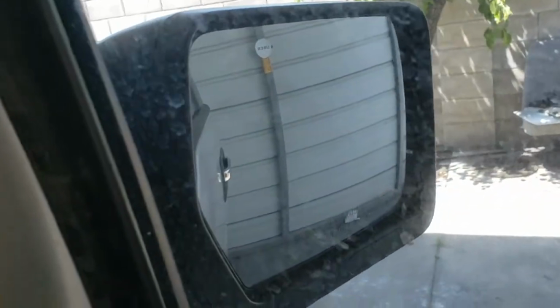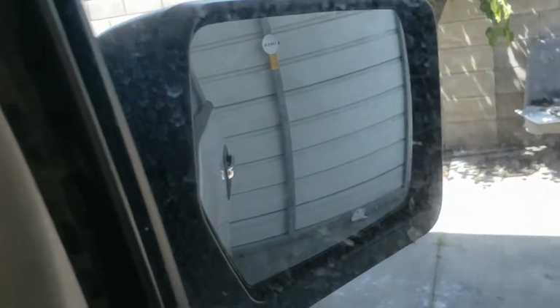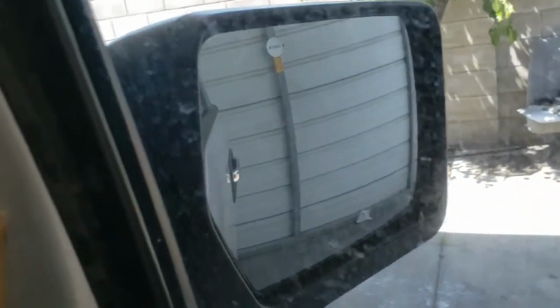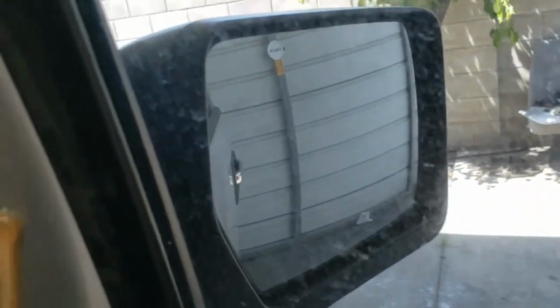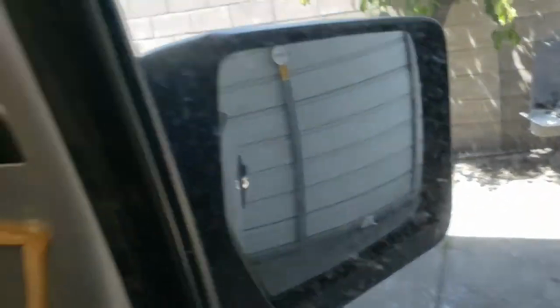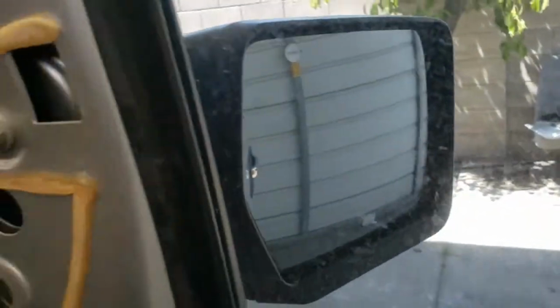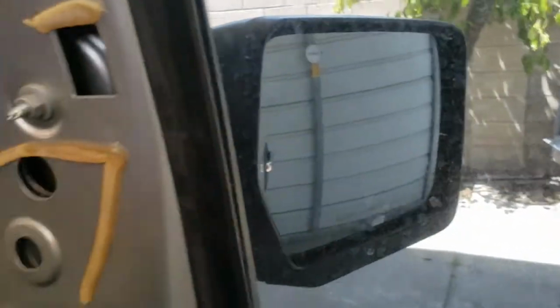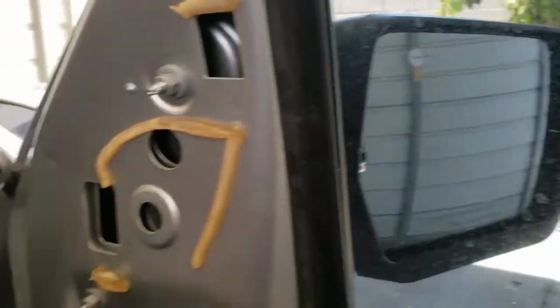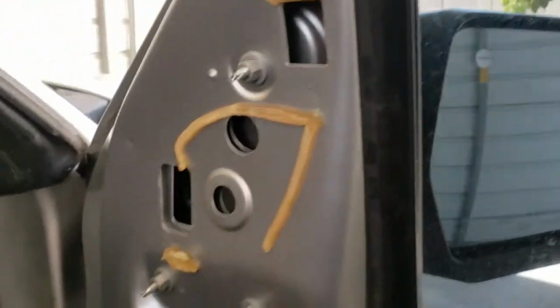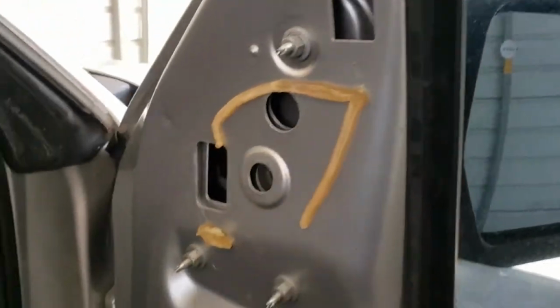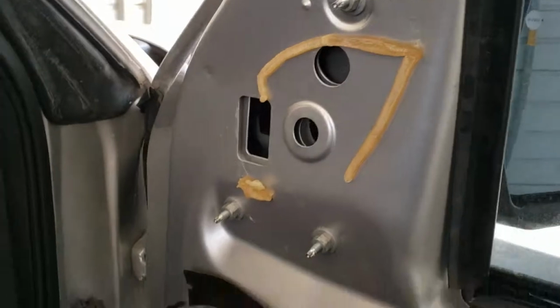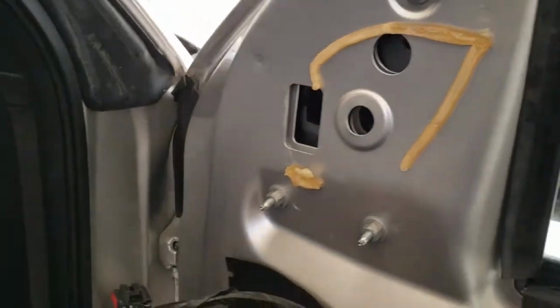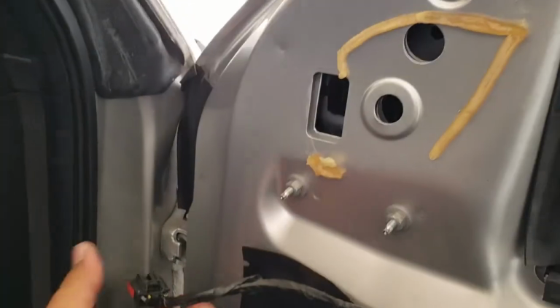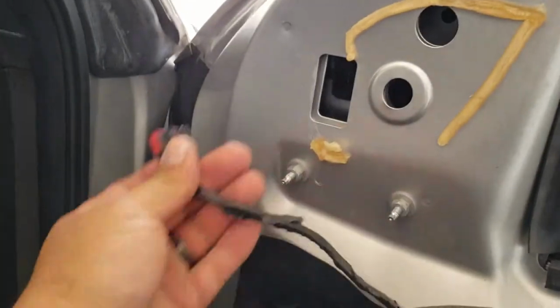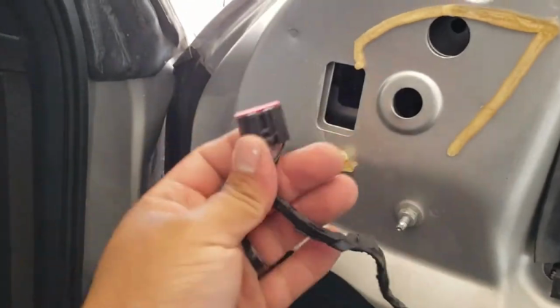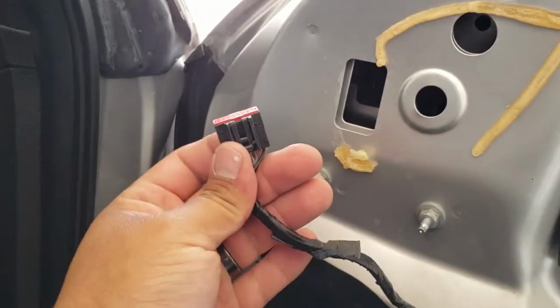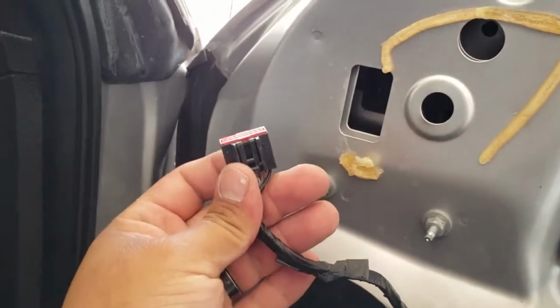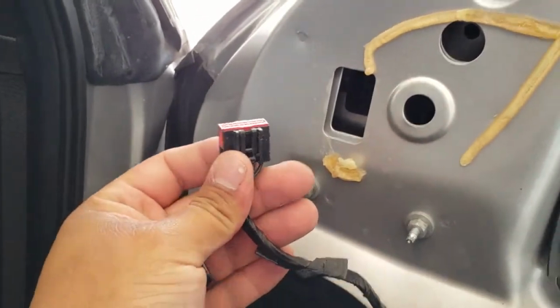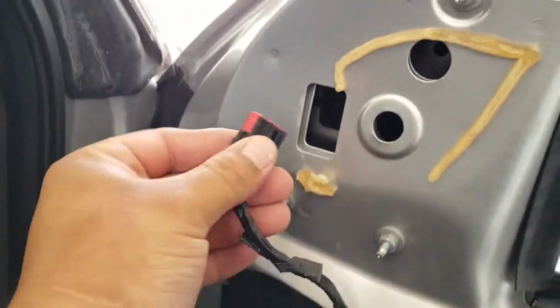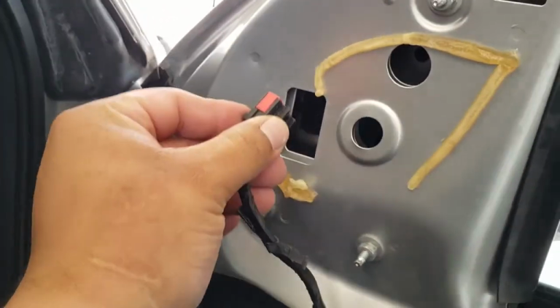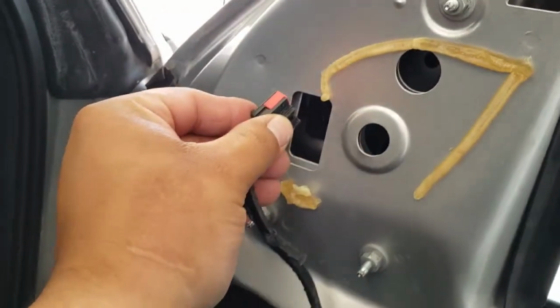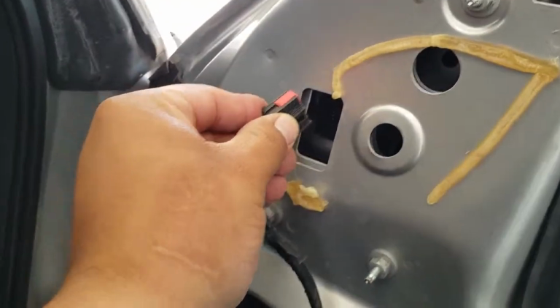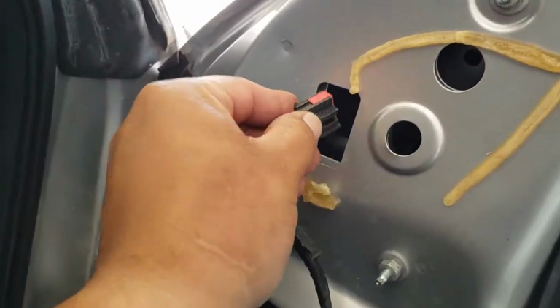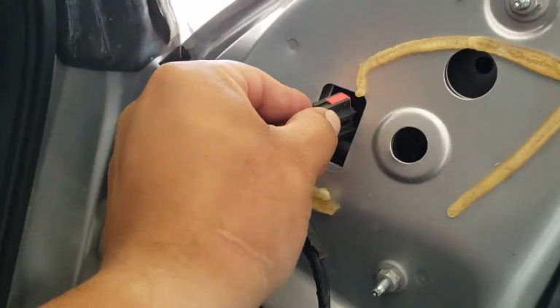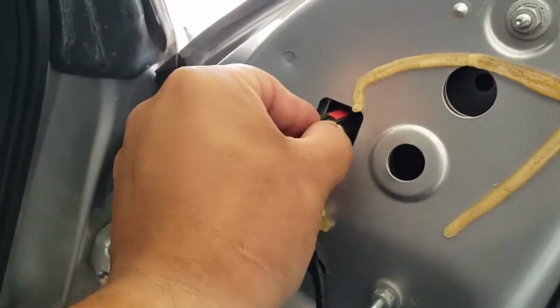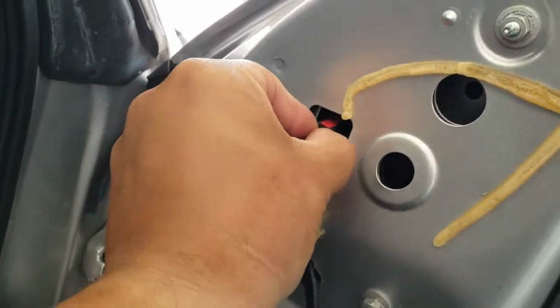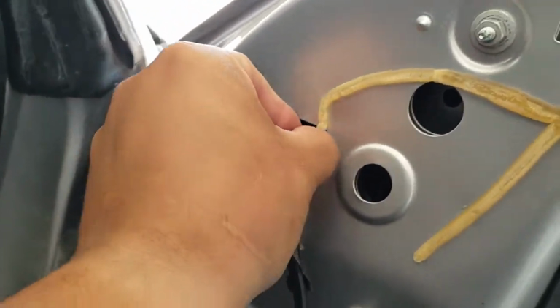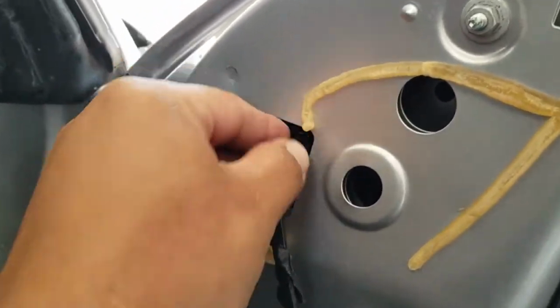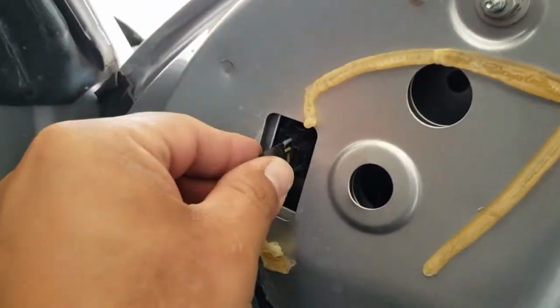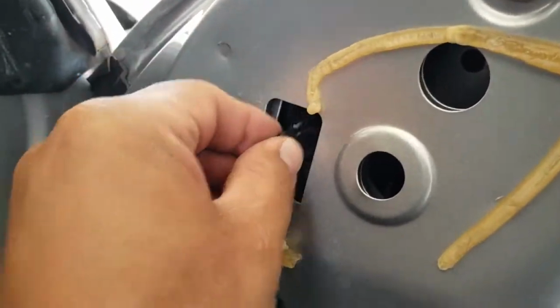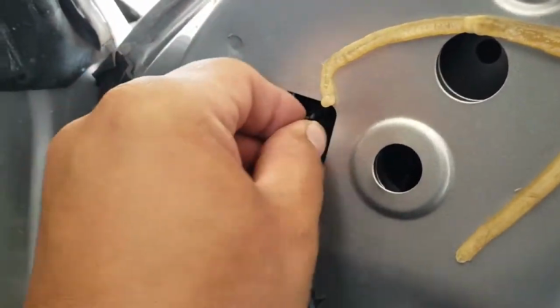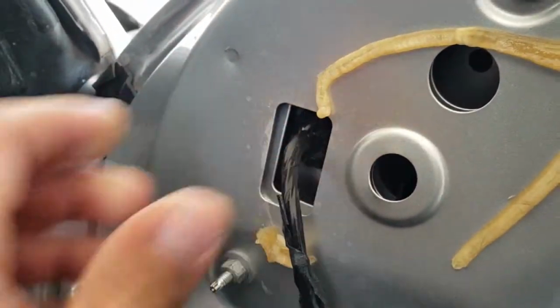Nice and solid. Now we're going to connect this pigtail and it's going to go right in there.